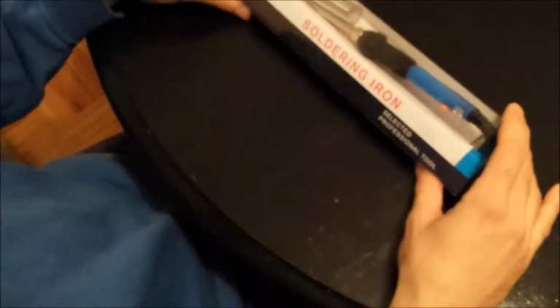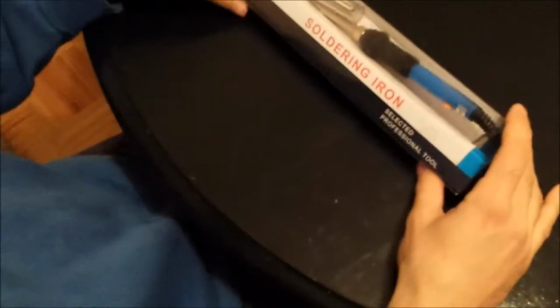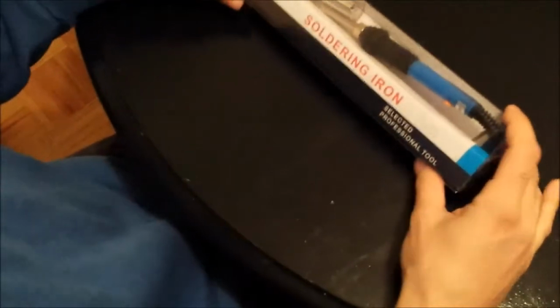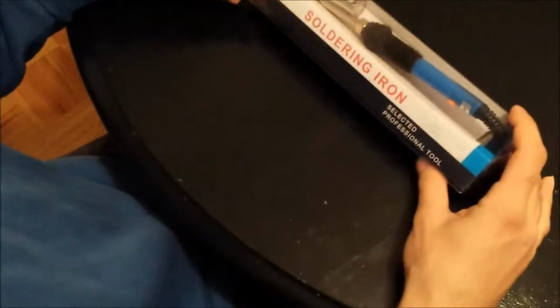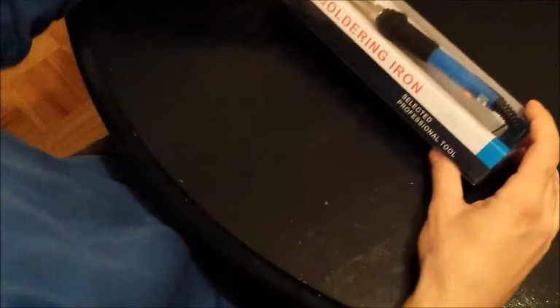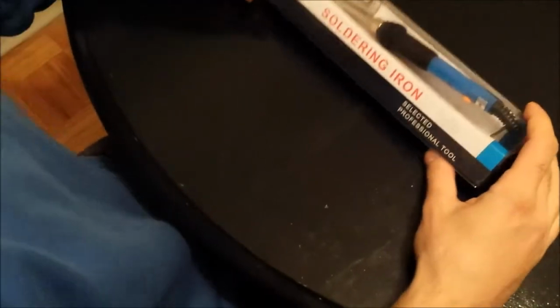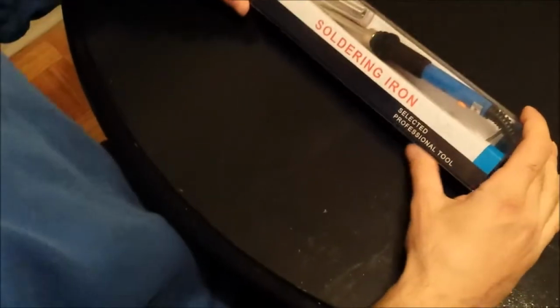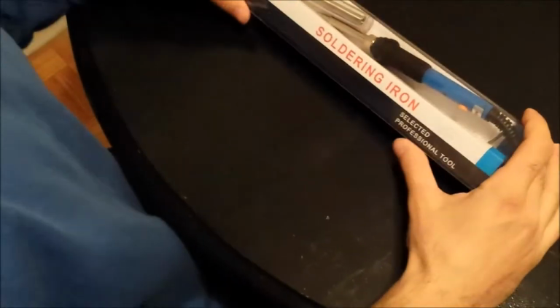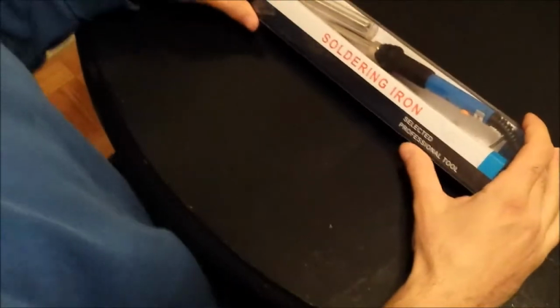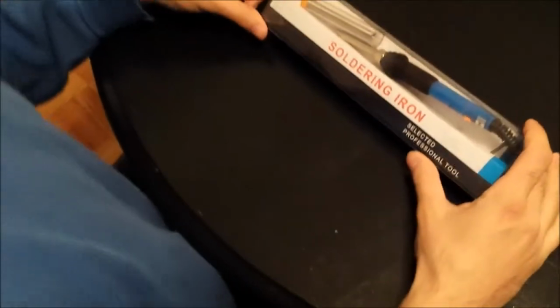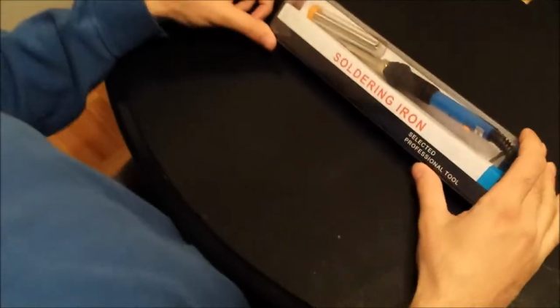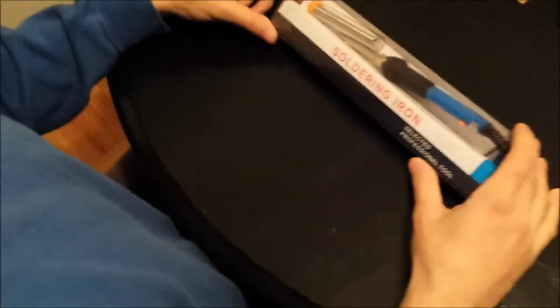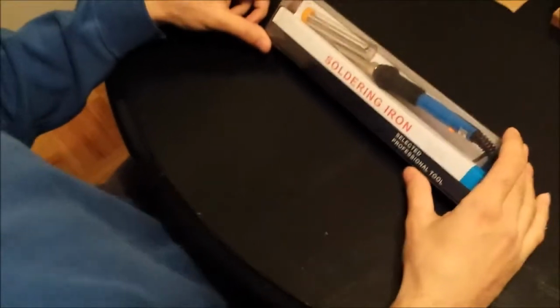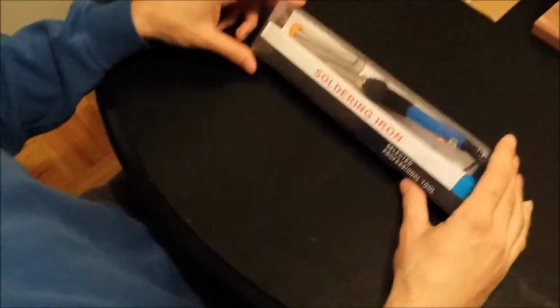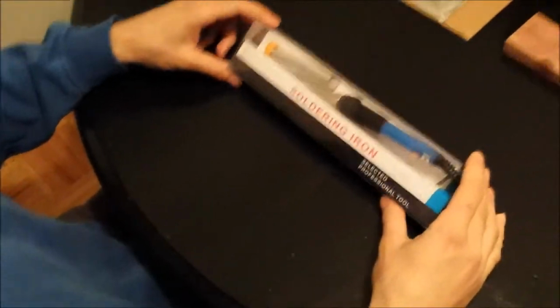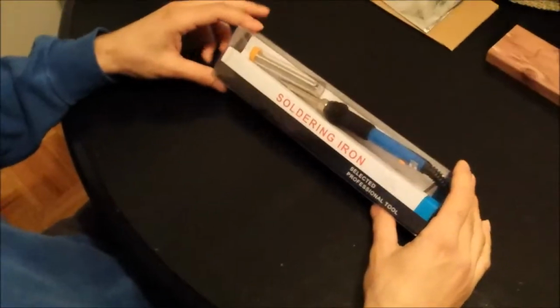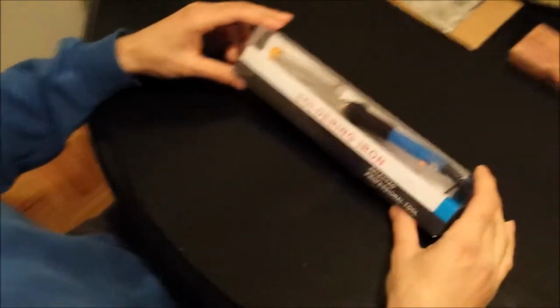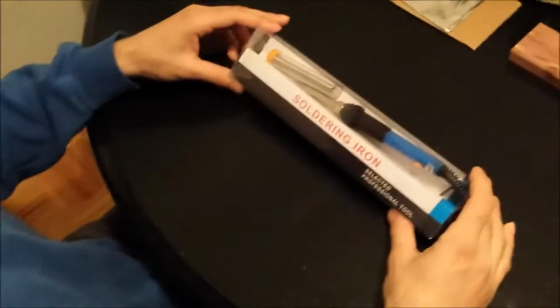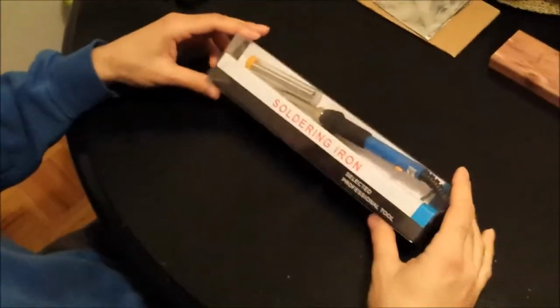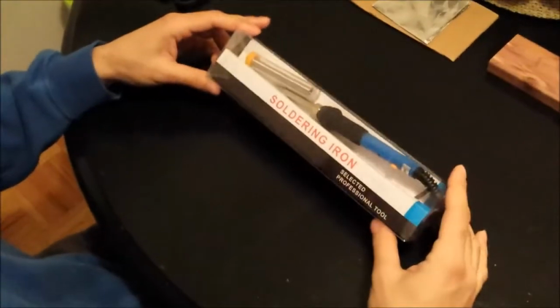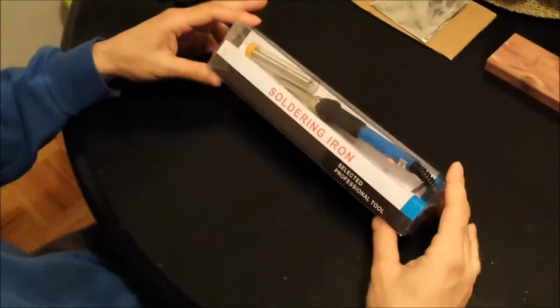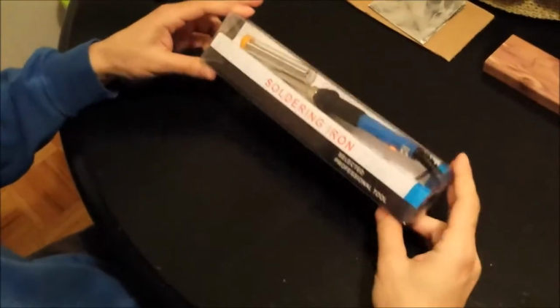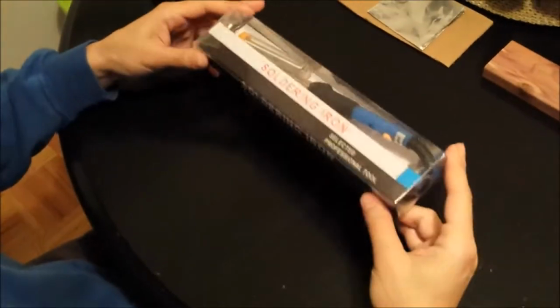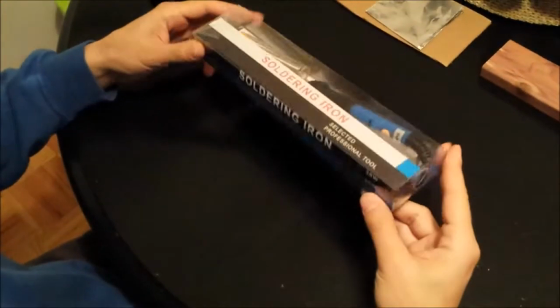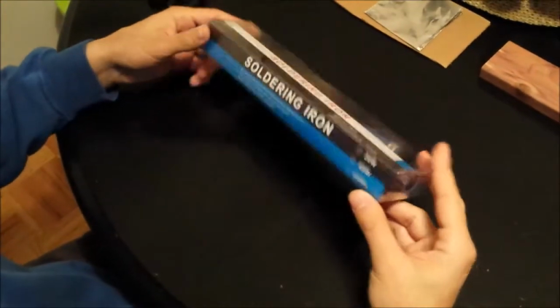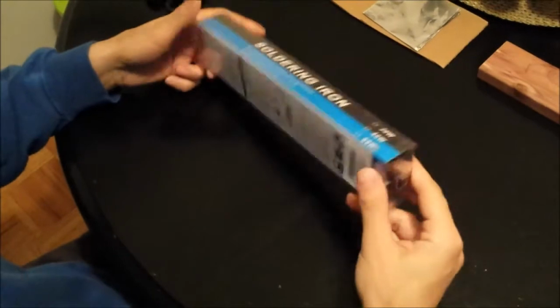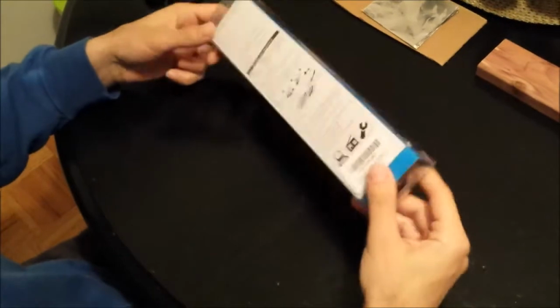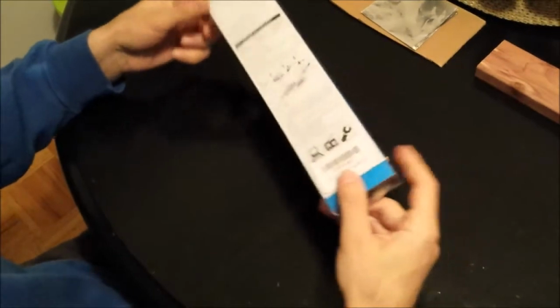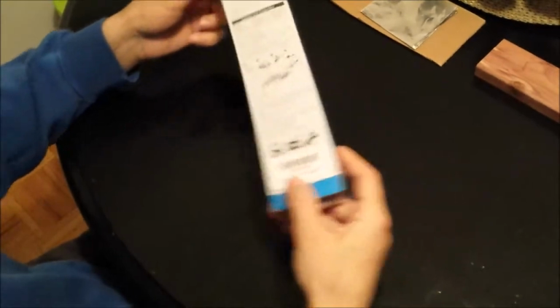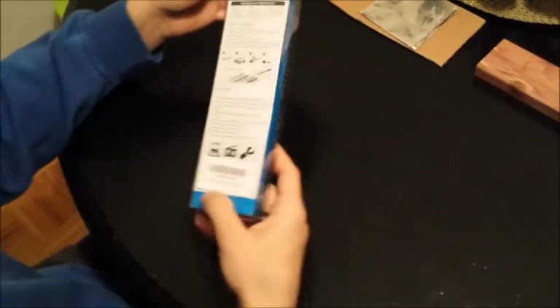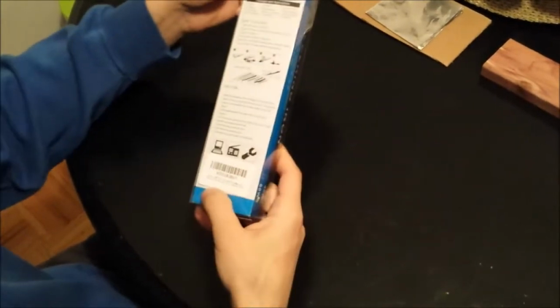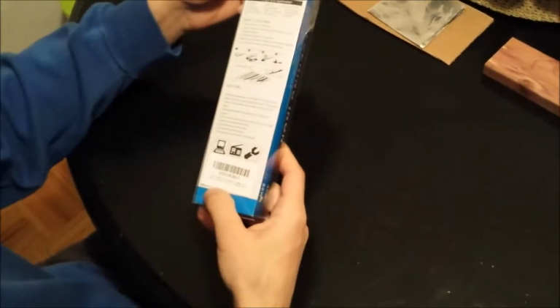Hi, this is Ash's Reviews and right now I'm going to be reviewing the soldering iron from Vastar.